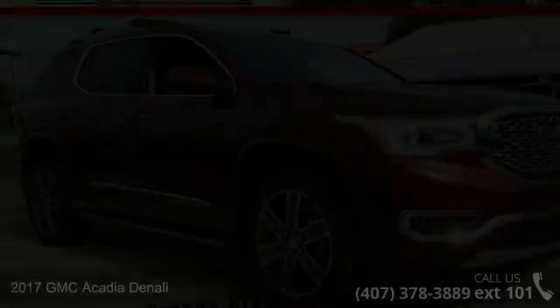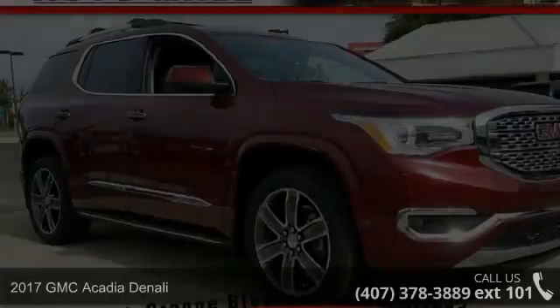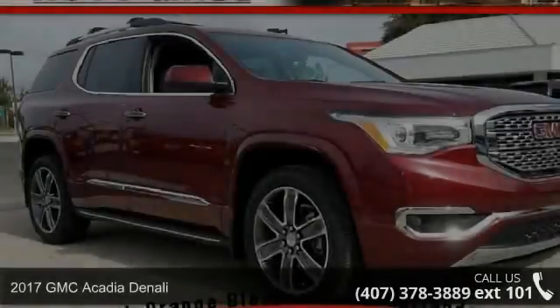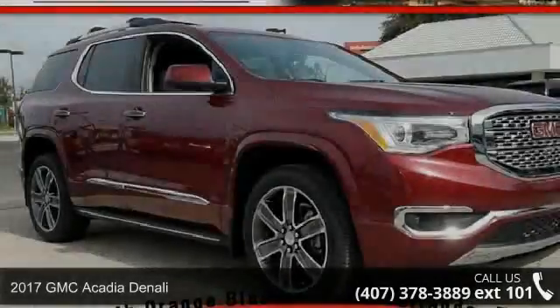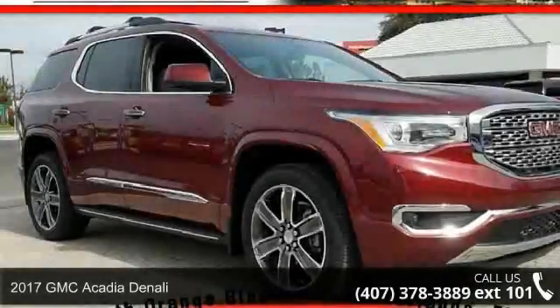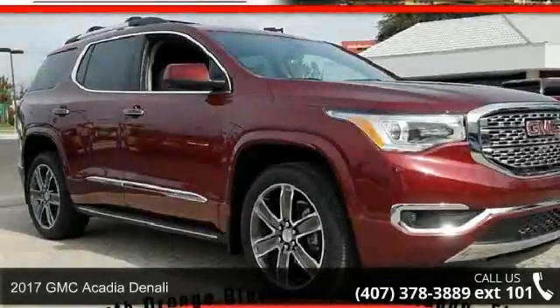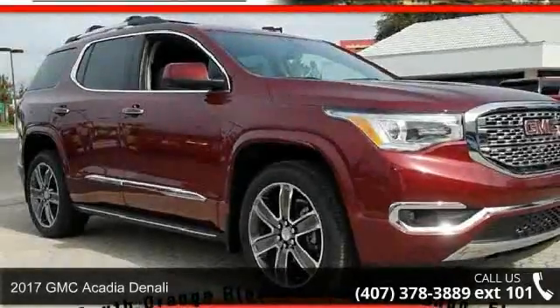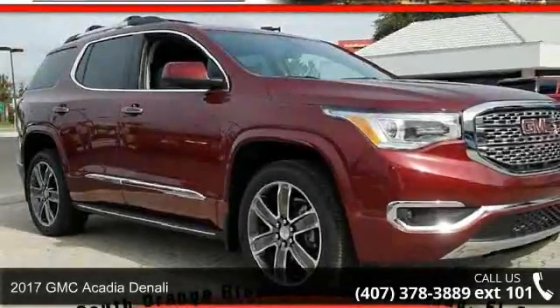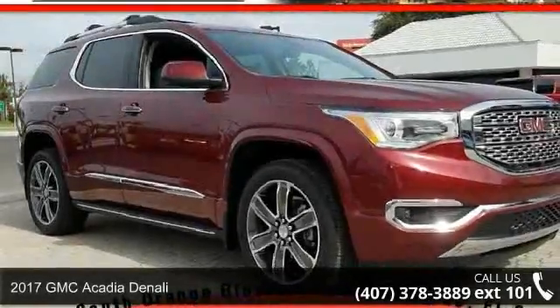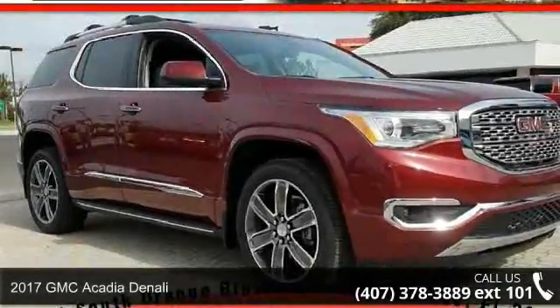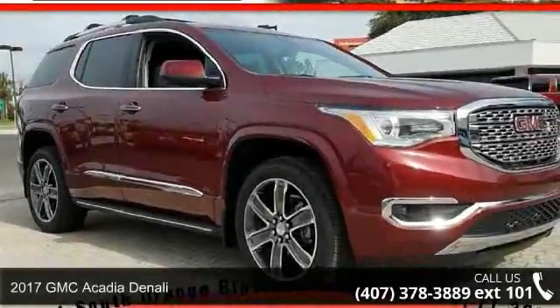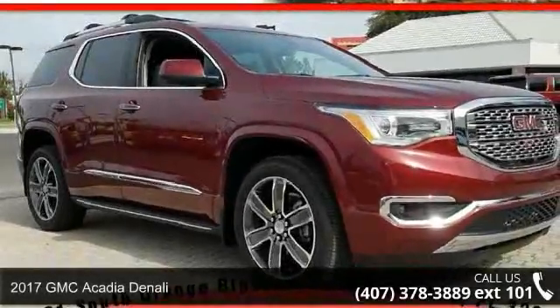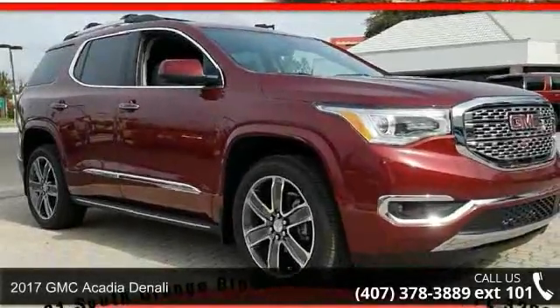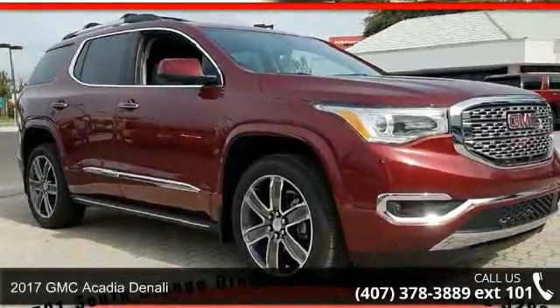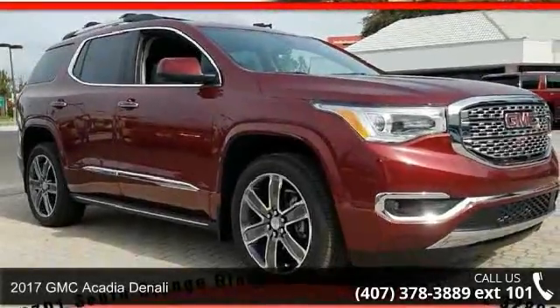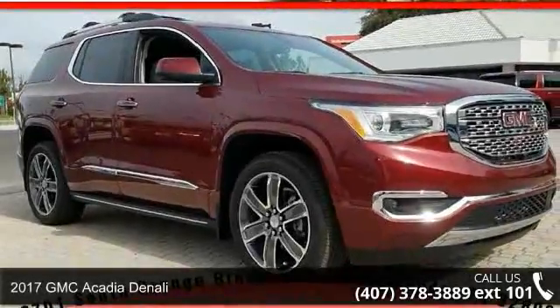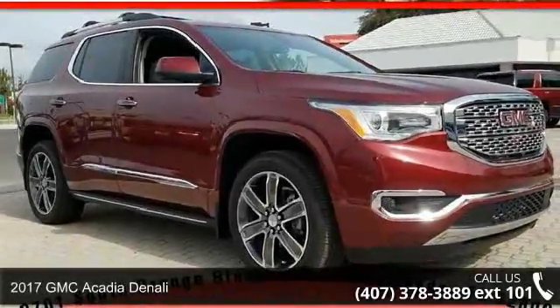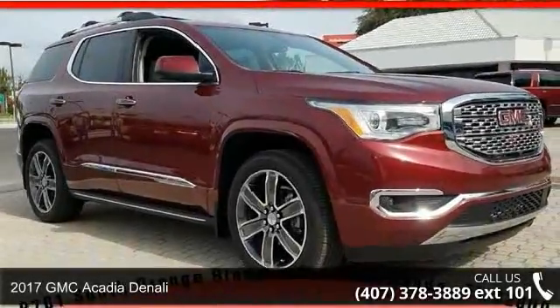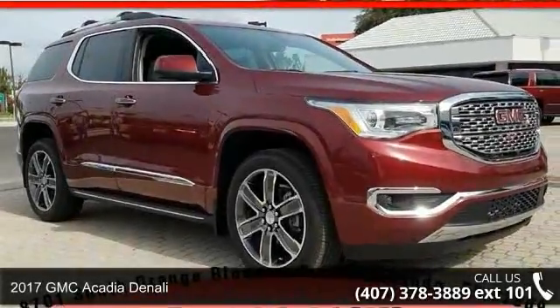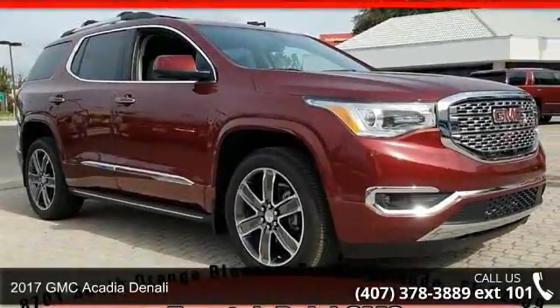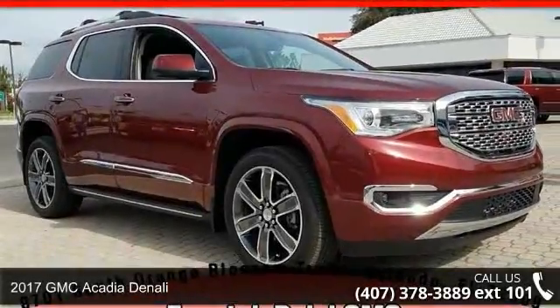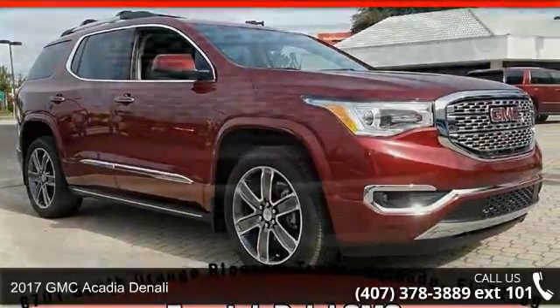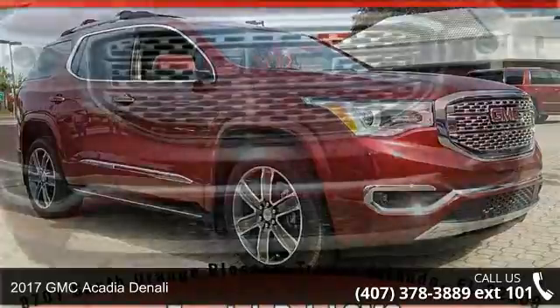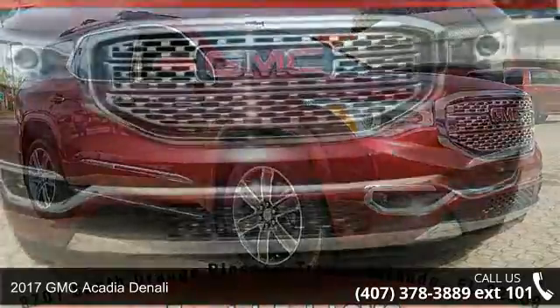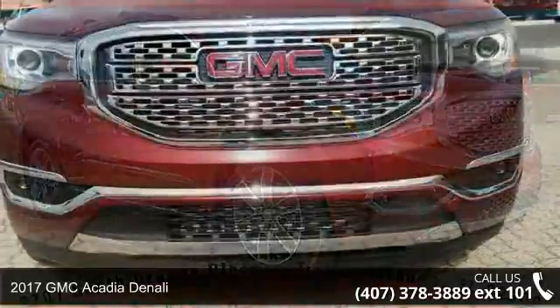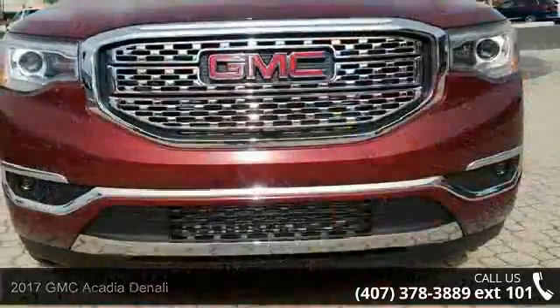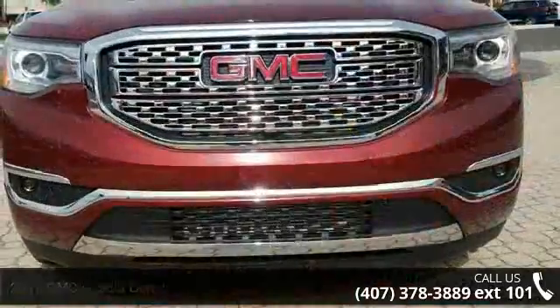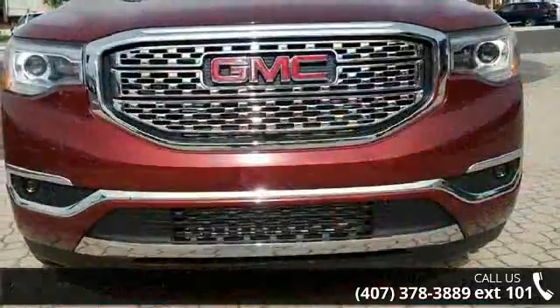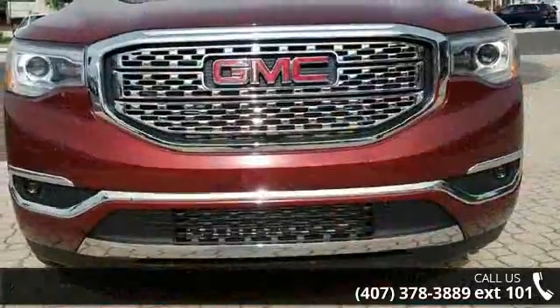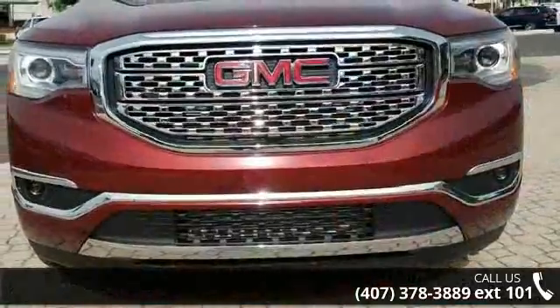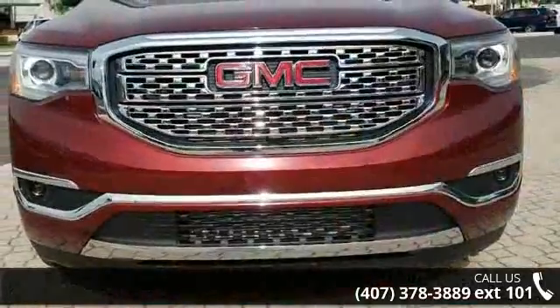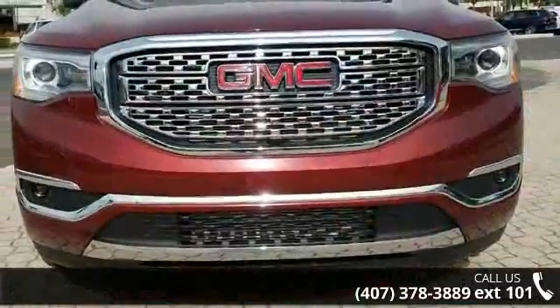Step into the 2017 GMC Acadia Denali. If you are looking for an automobile with great features, look no further.